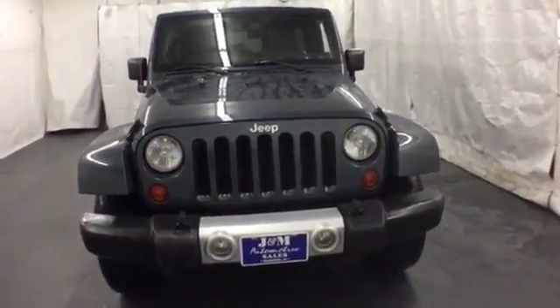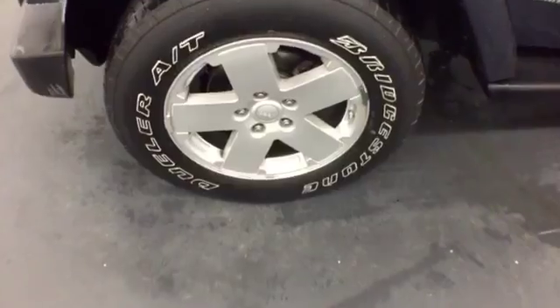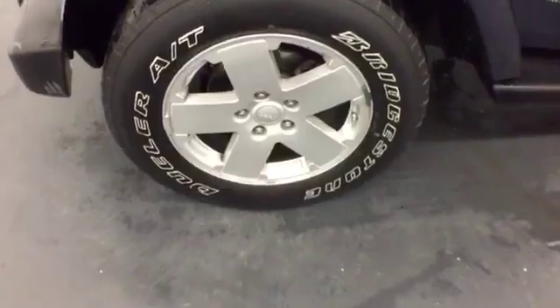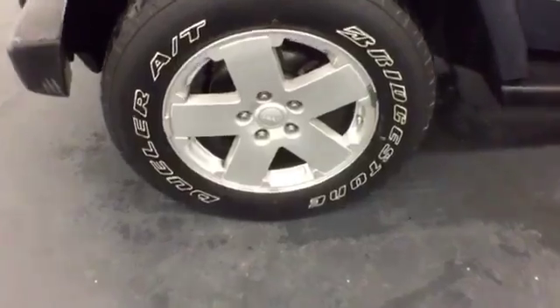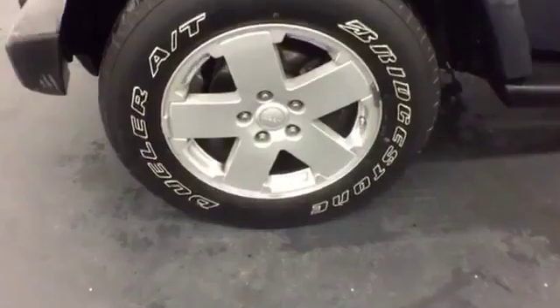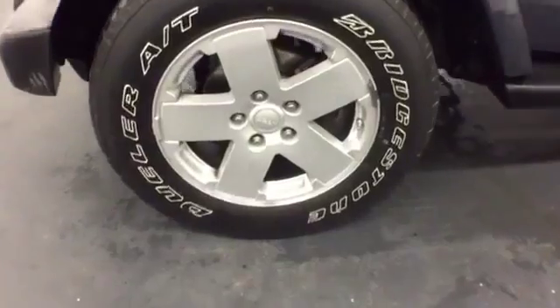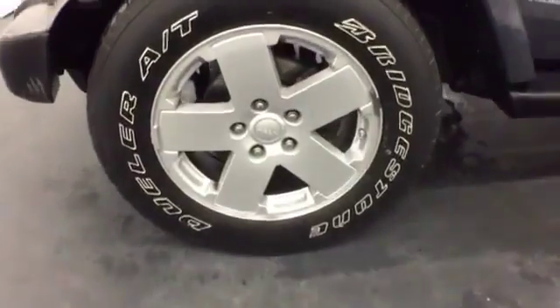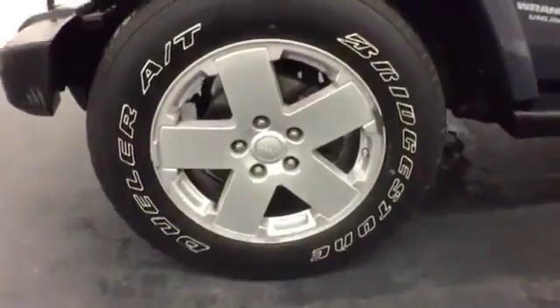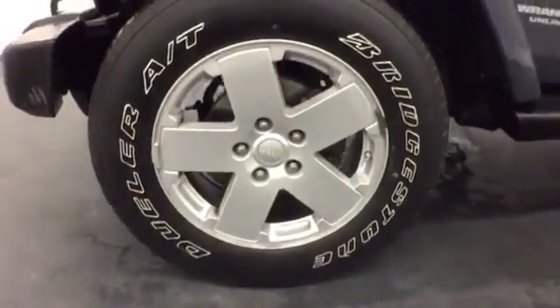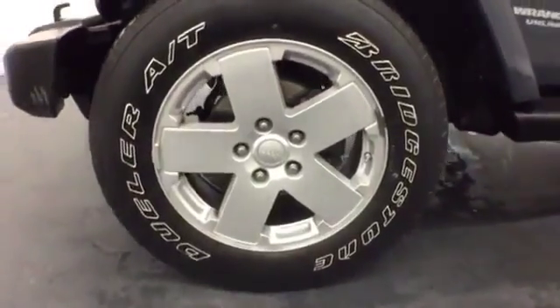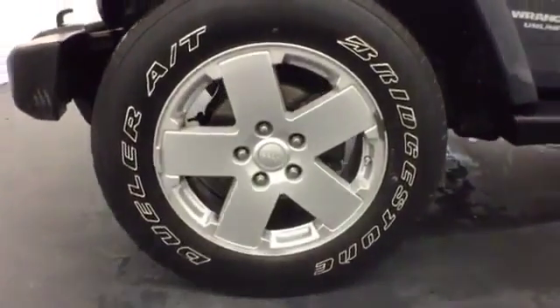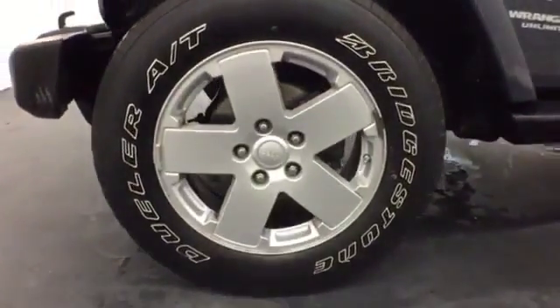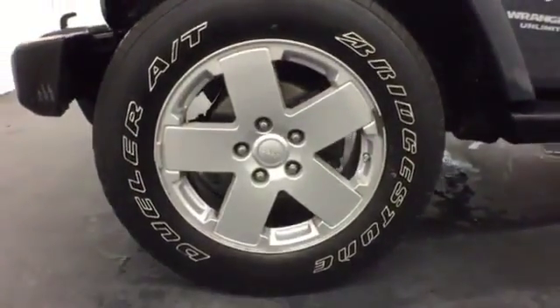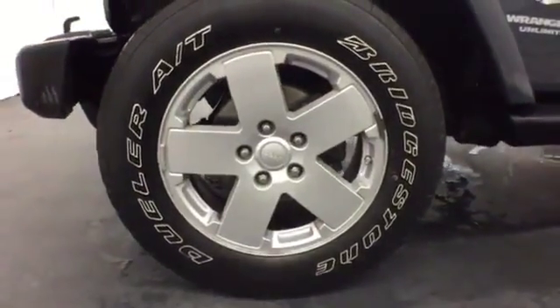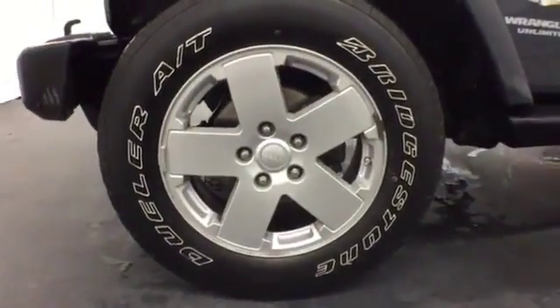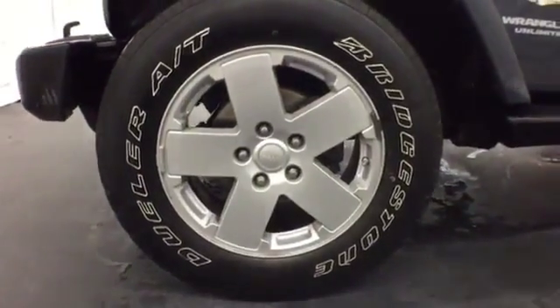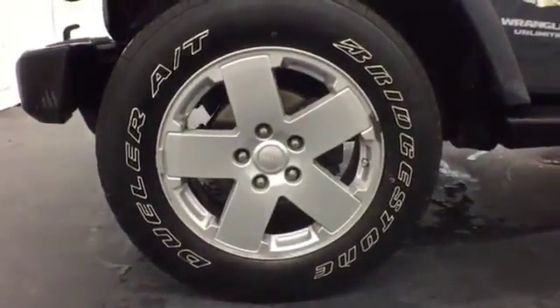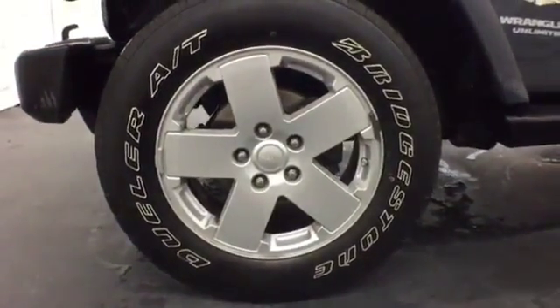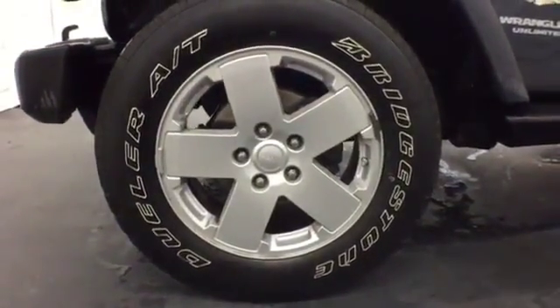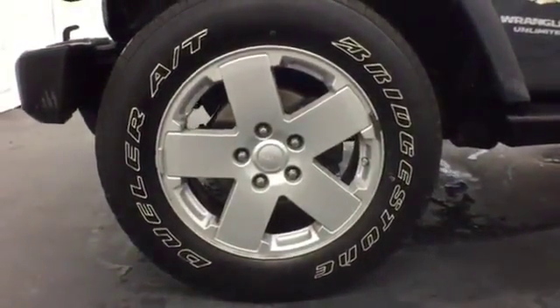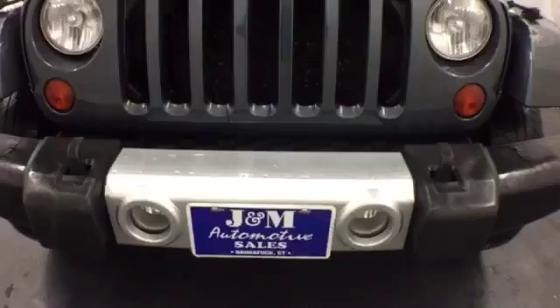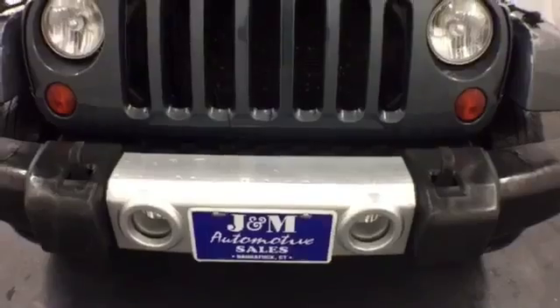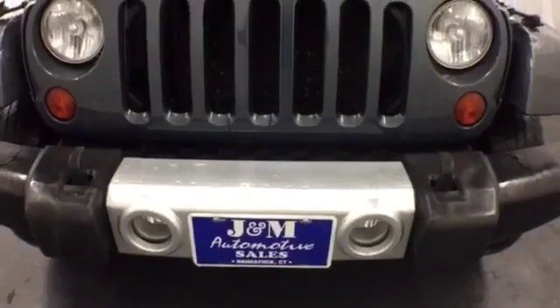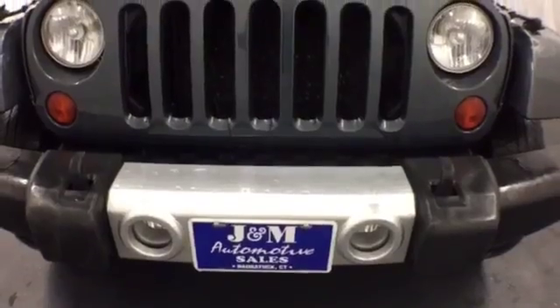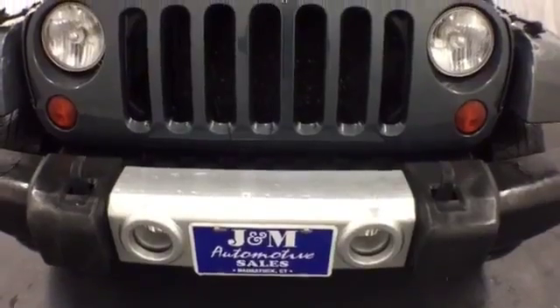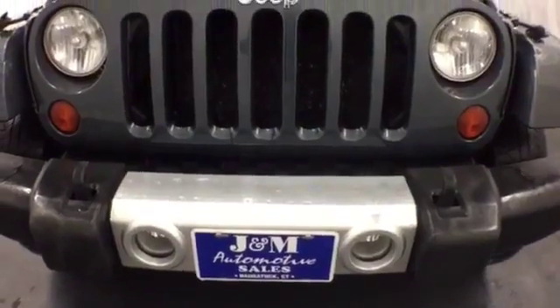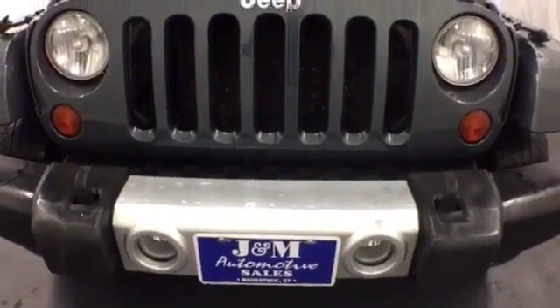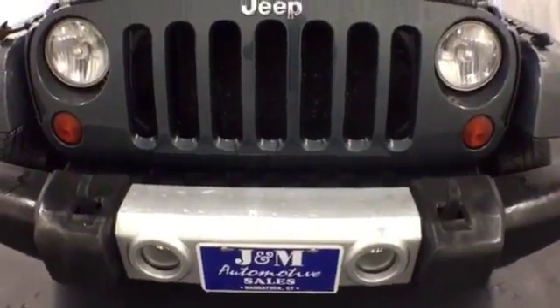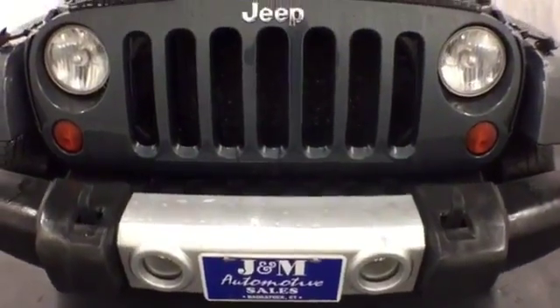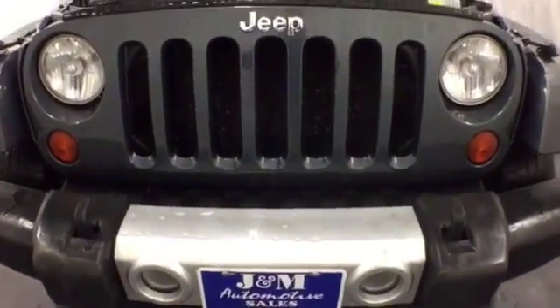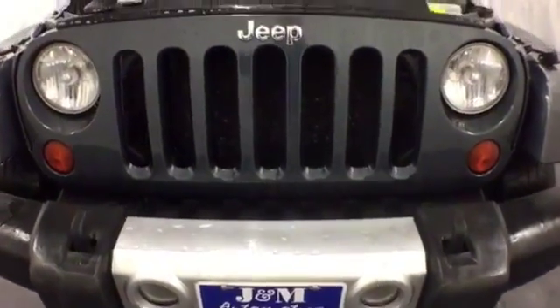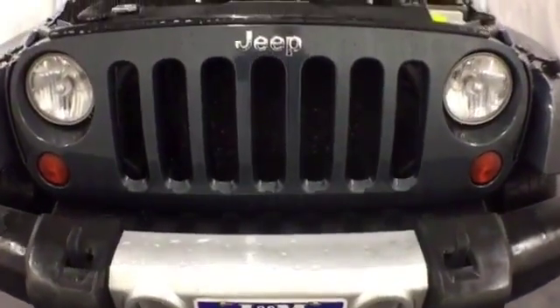With all it has to offer, this Wrangler won't be here long. Come on in today and take it for a test drive.